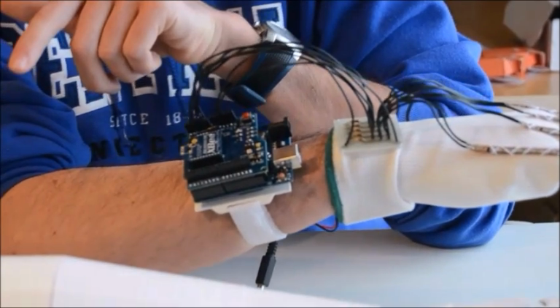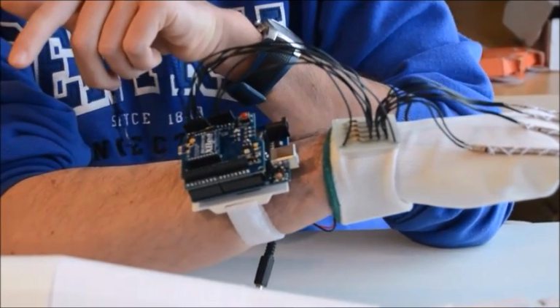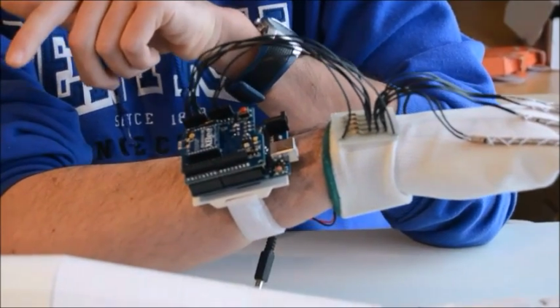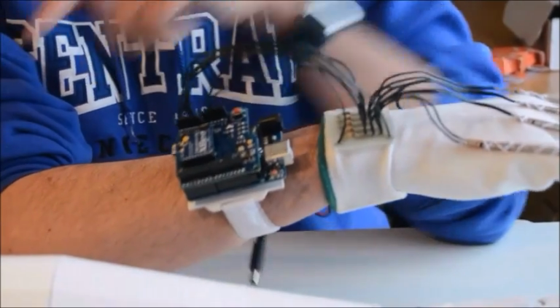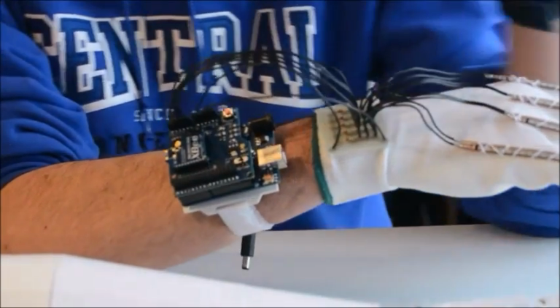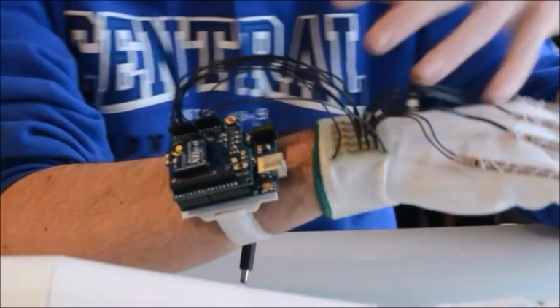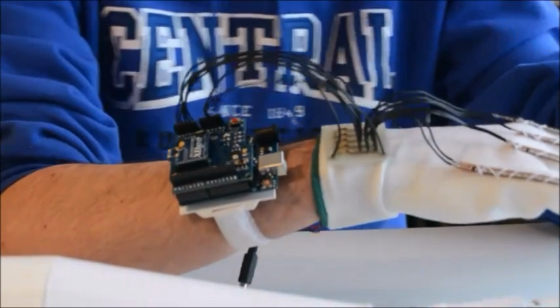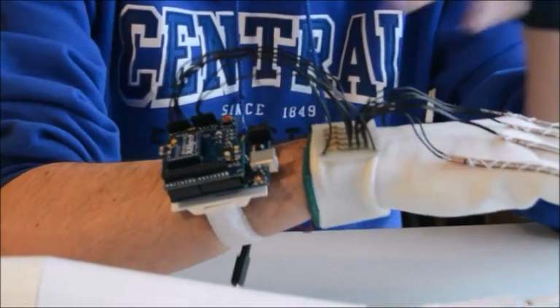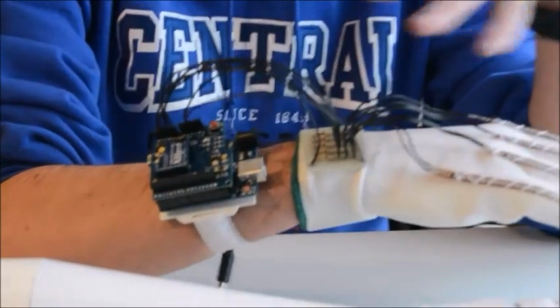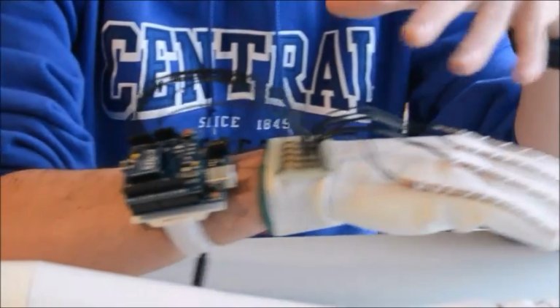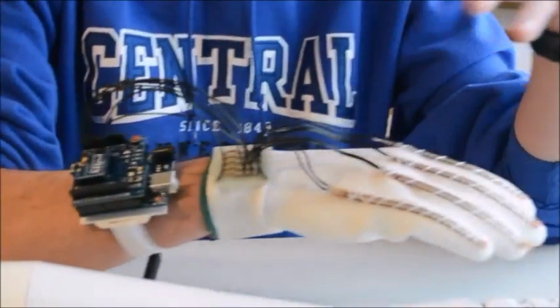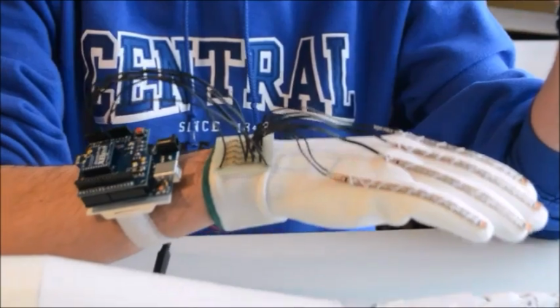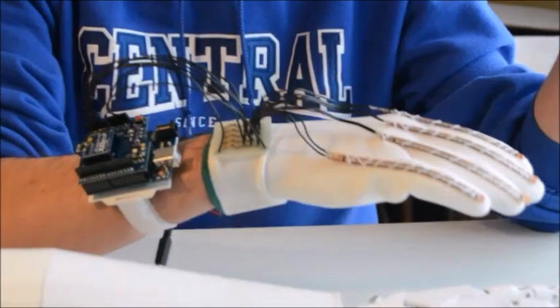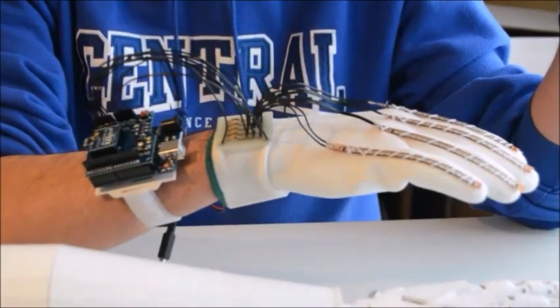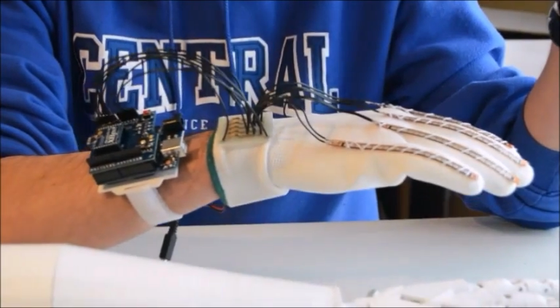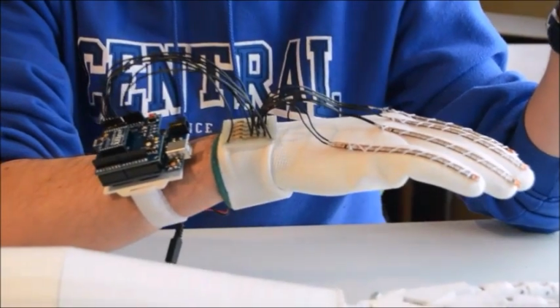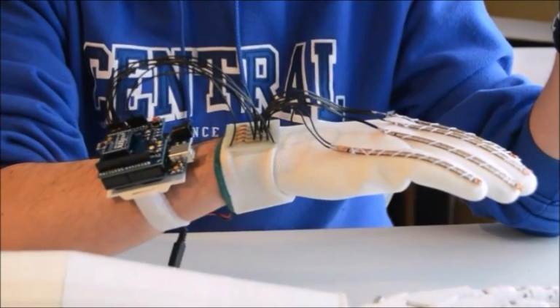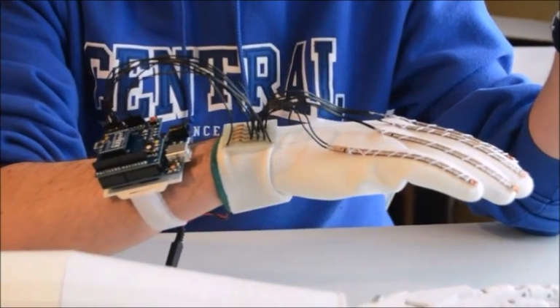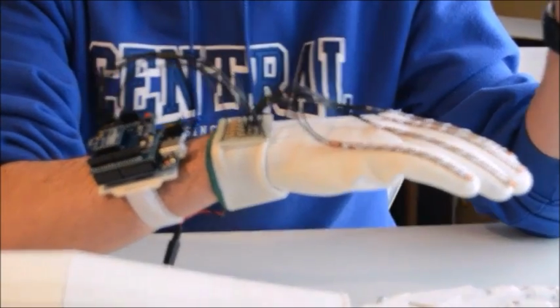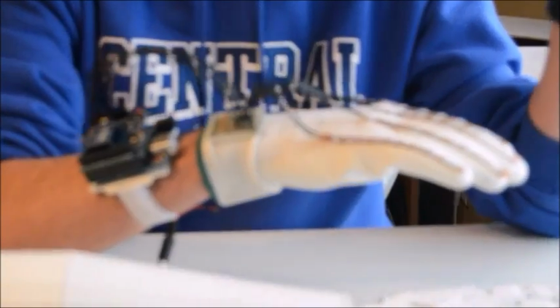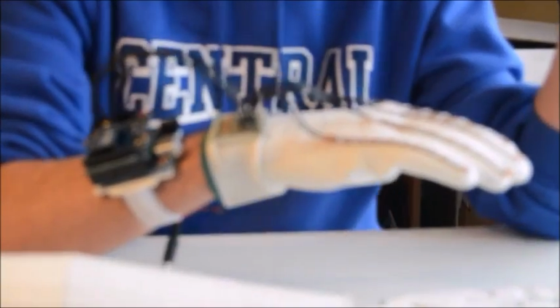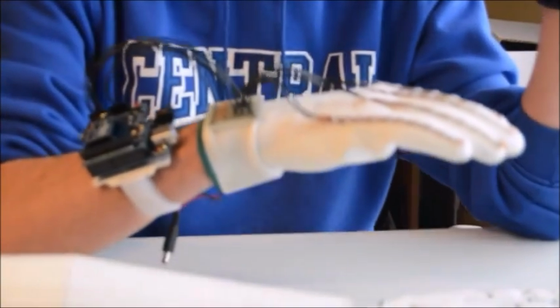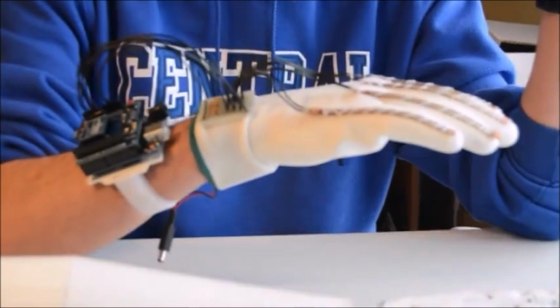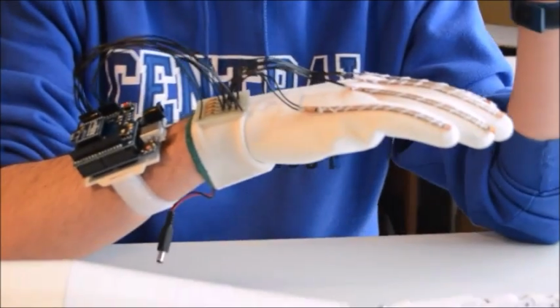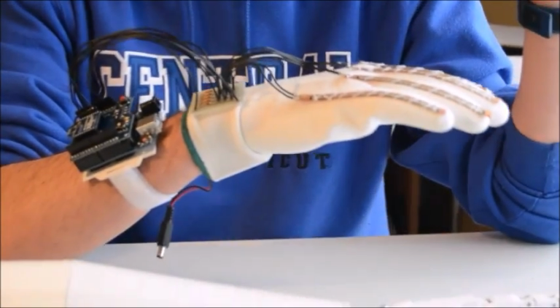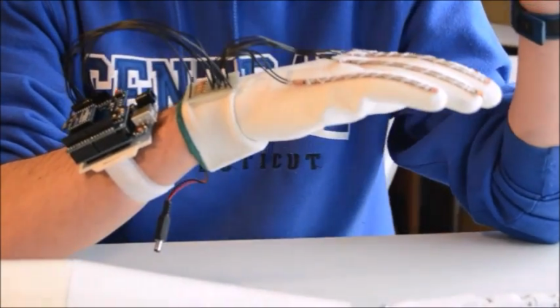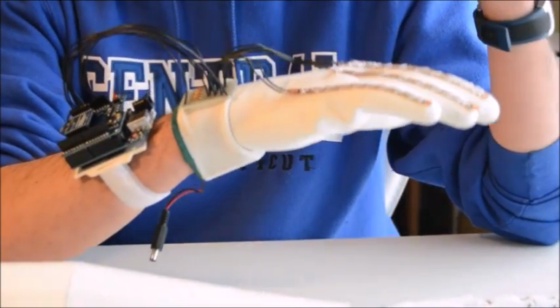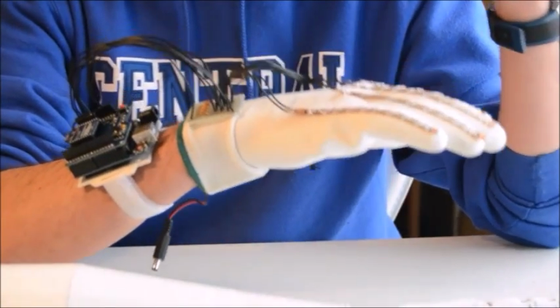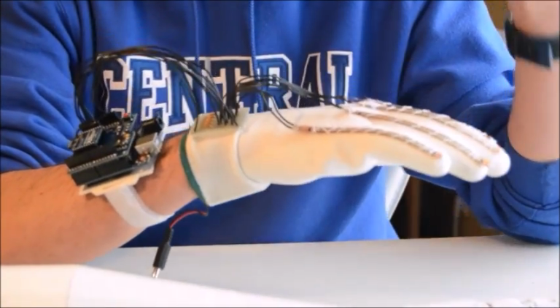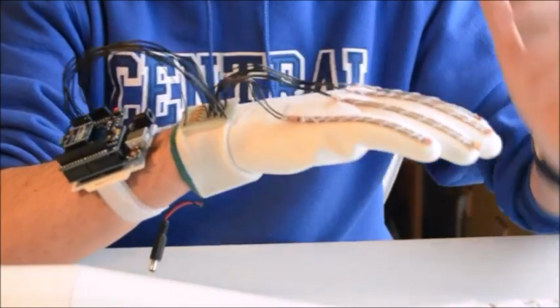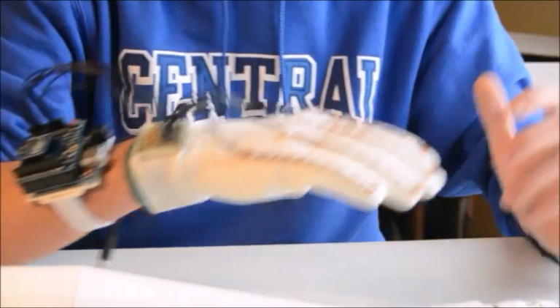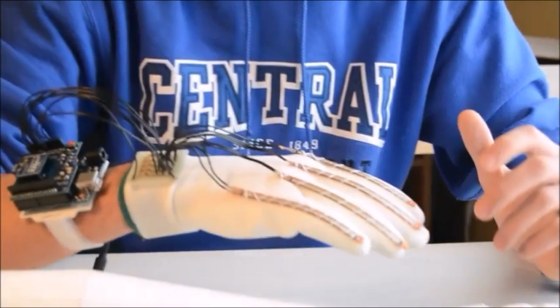So you can see here, it's kind of a mess of wires, but in this beautiful schematic you can see all the connections.